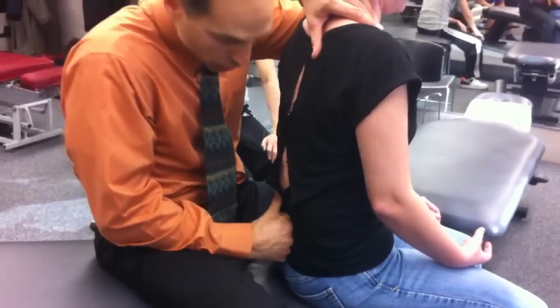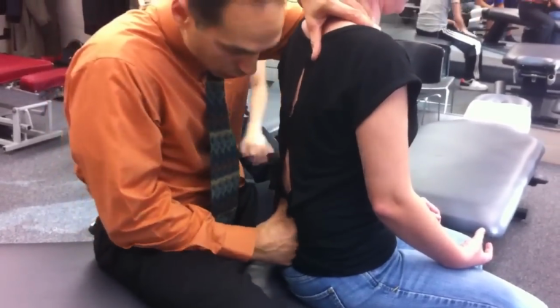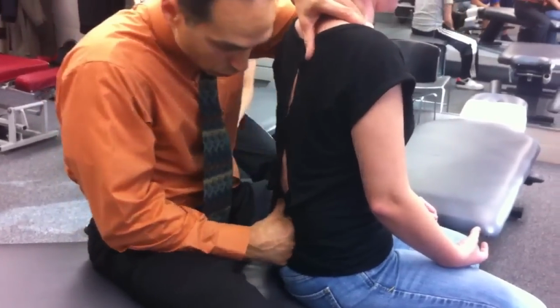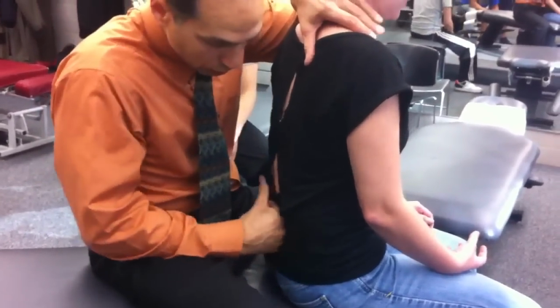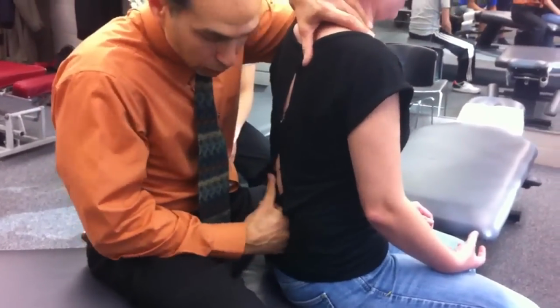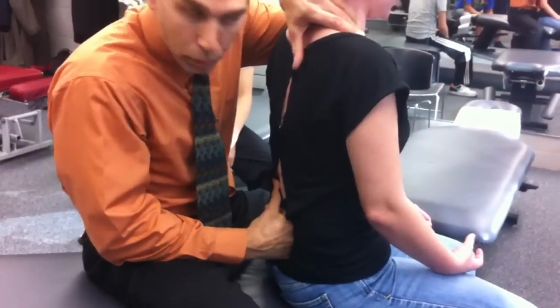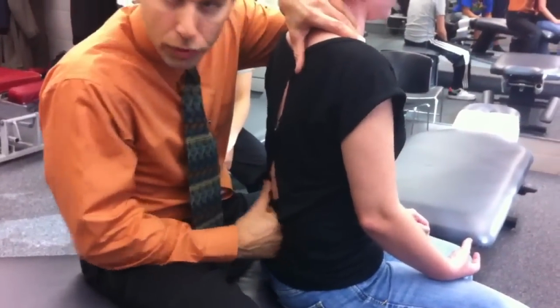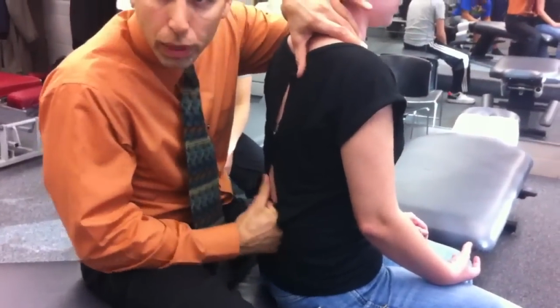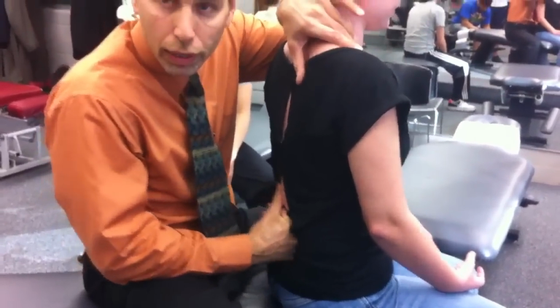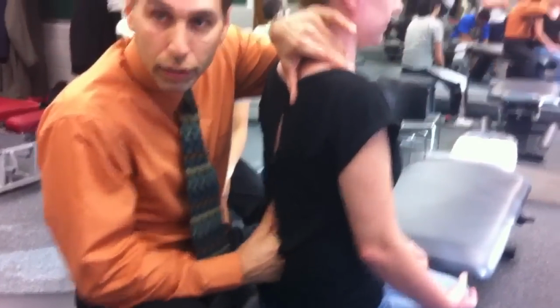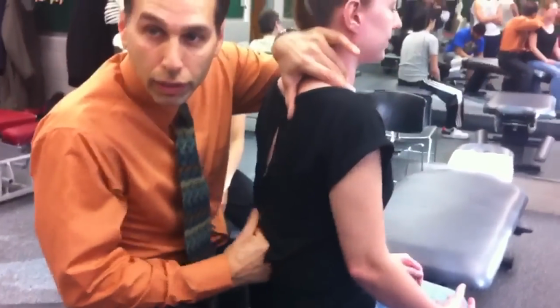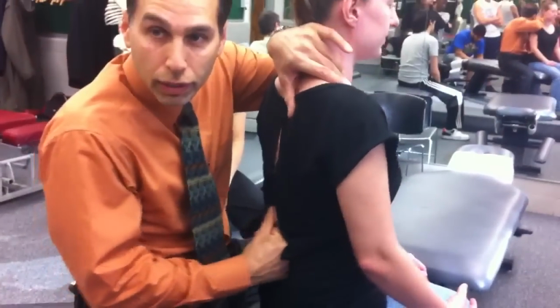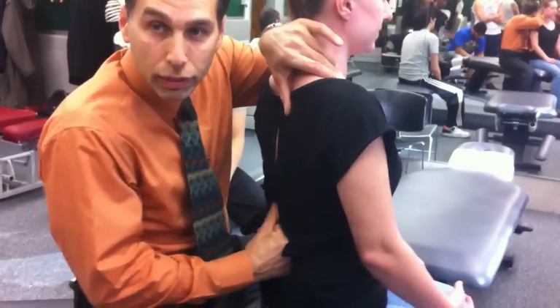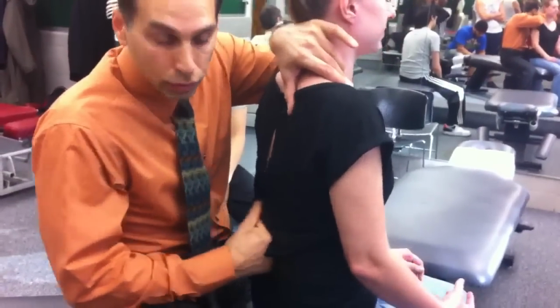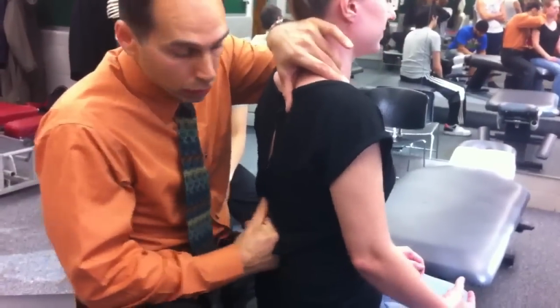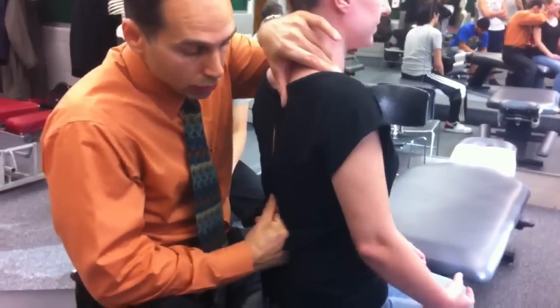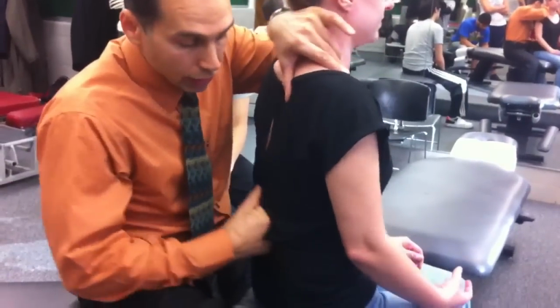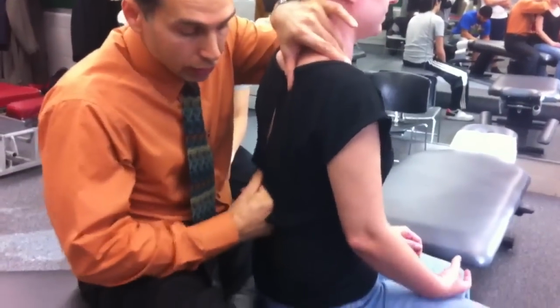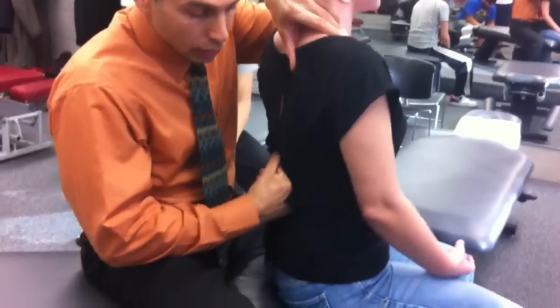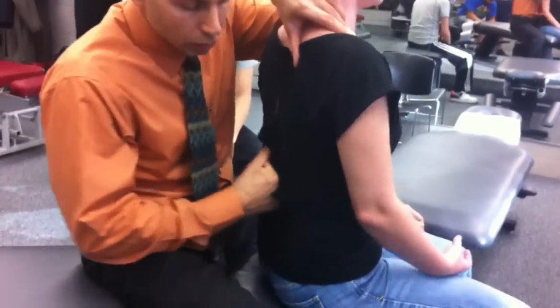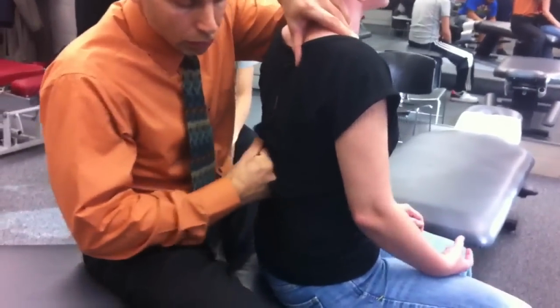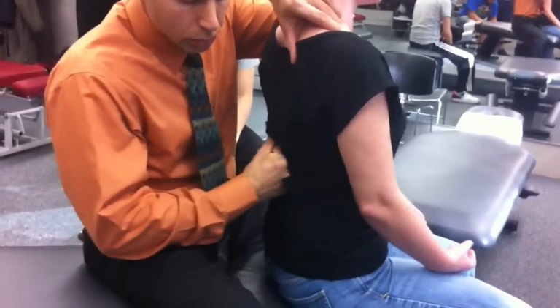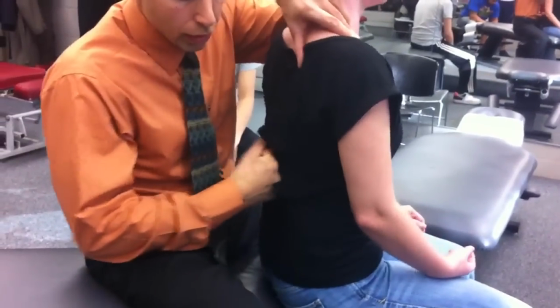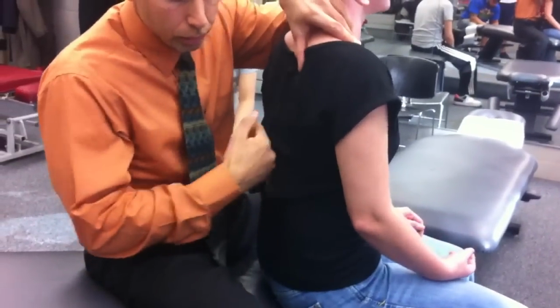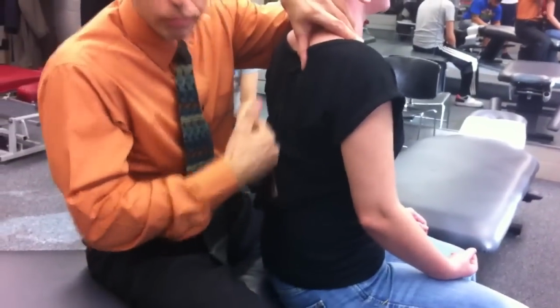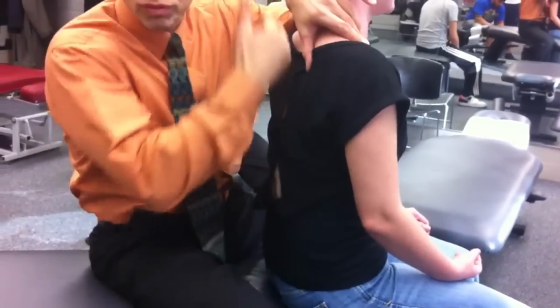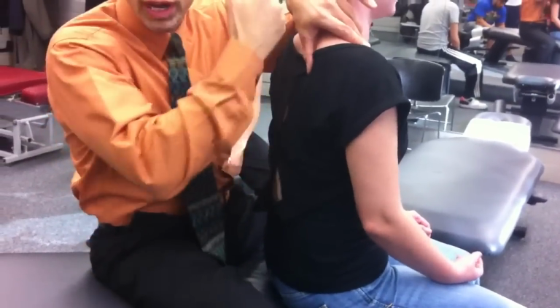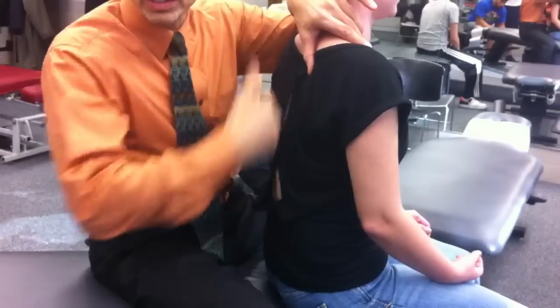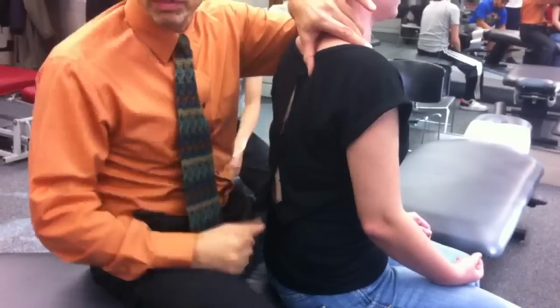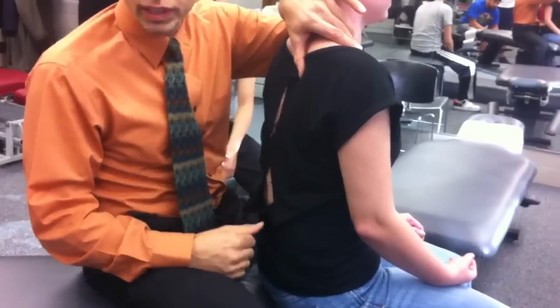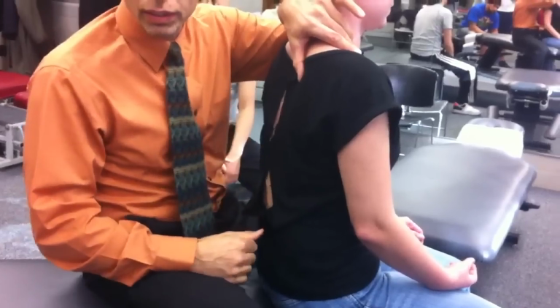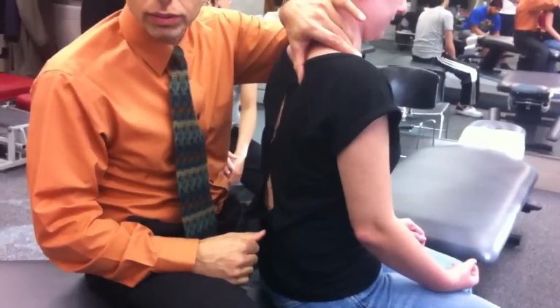Of course, I can go right up the lumbar spine if I was going to get into the lumbar spine and thoracic and everything else.